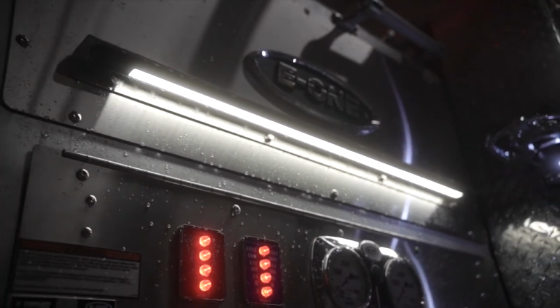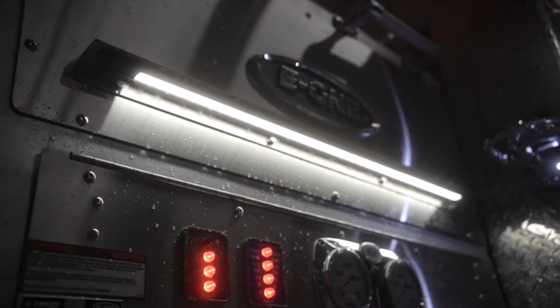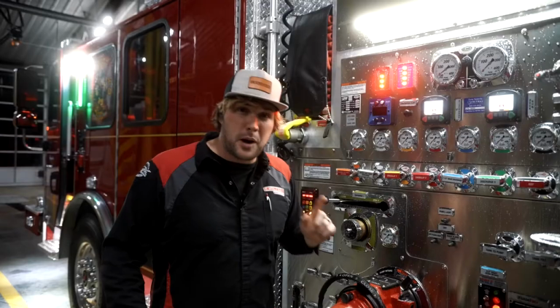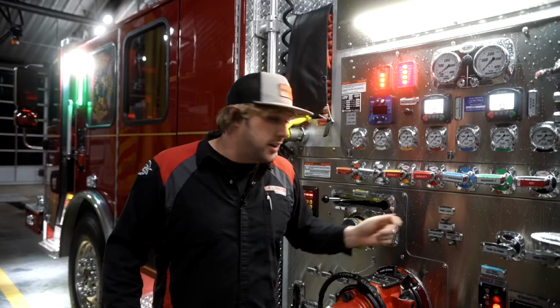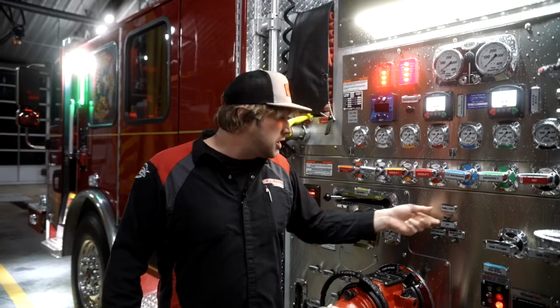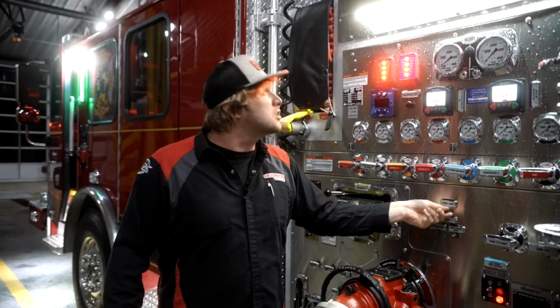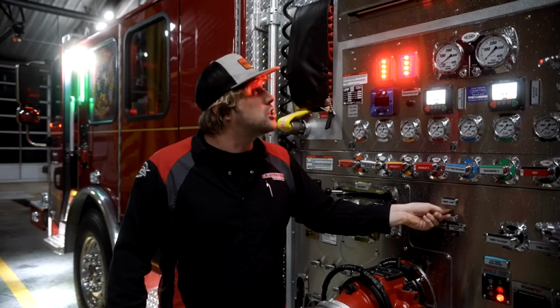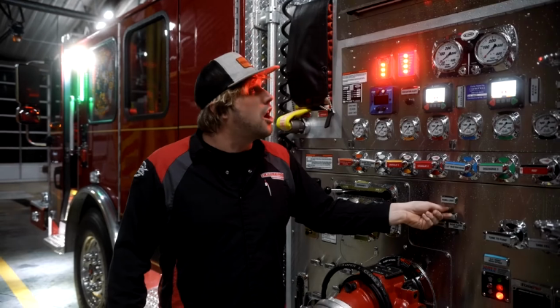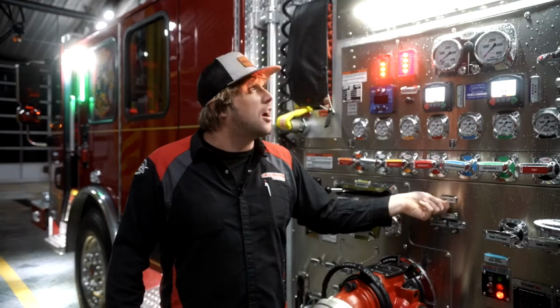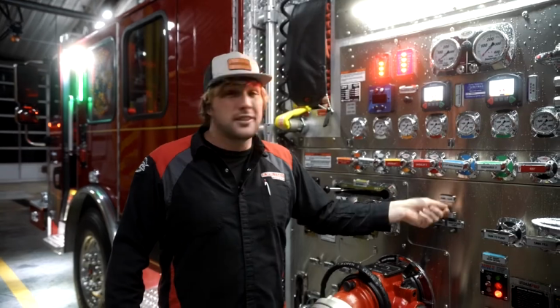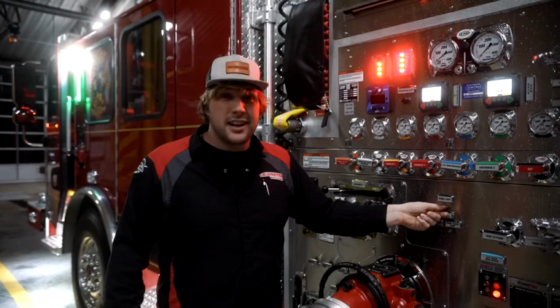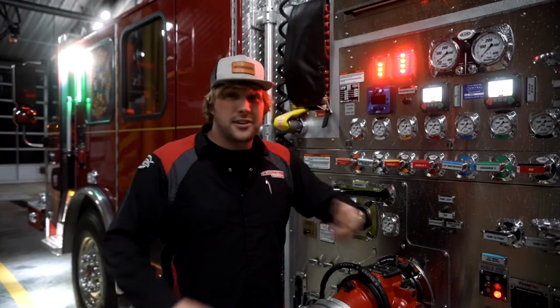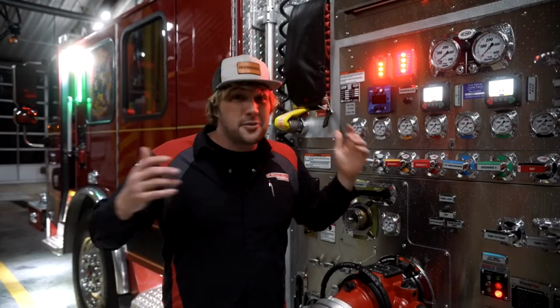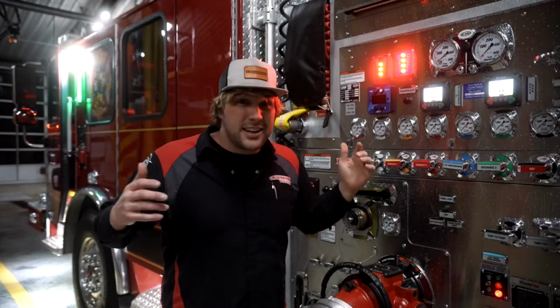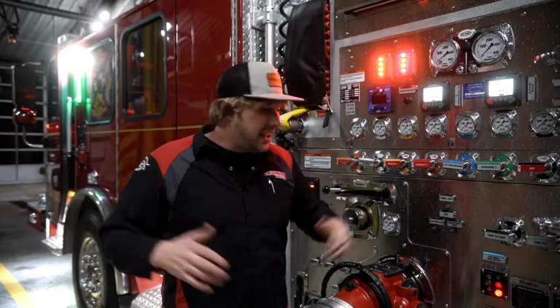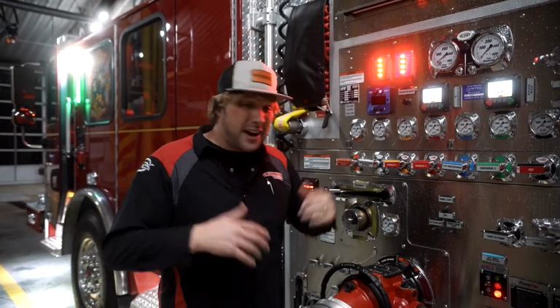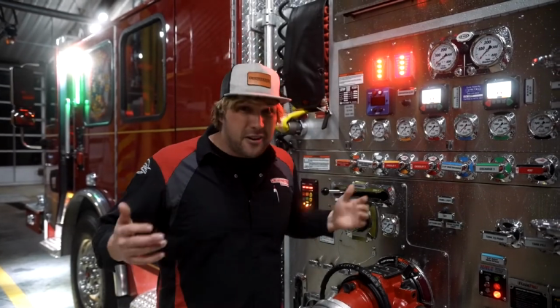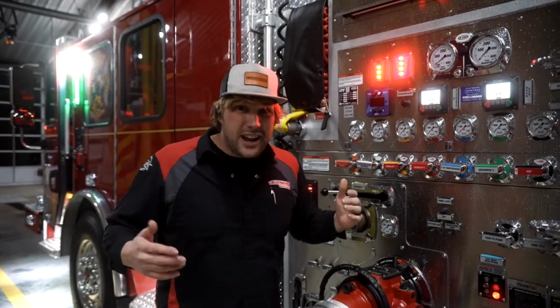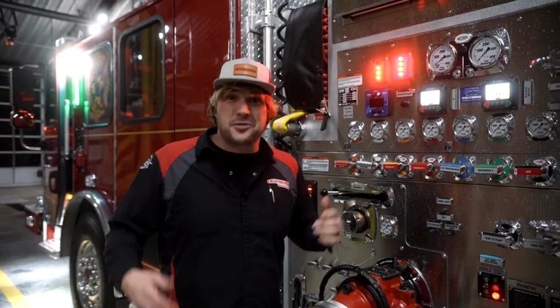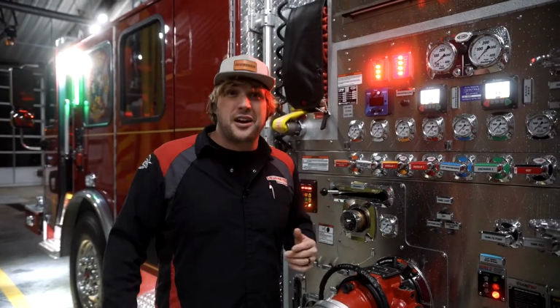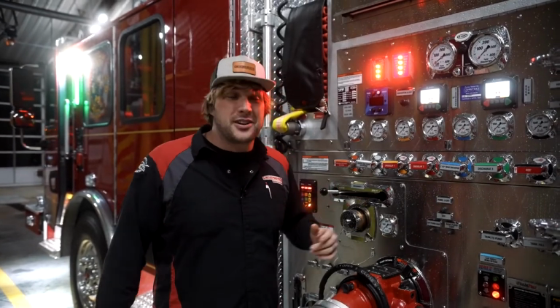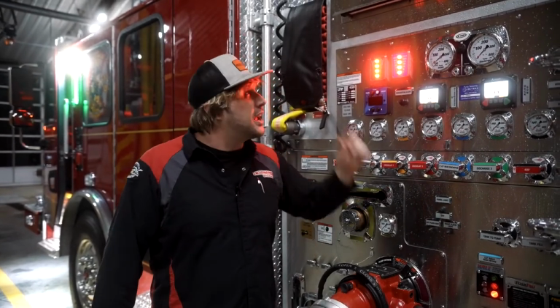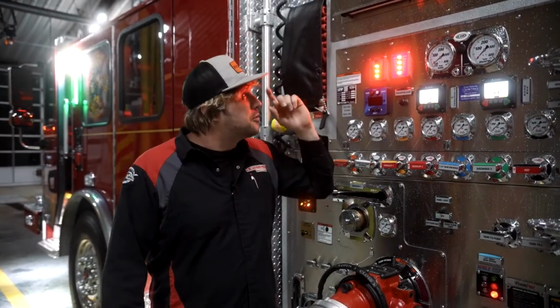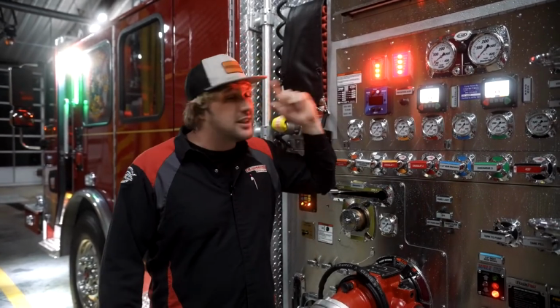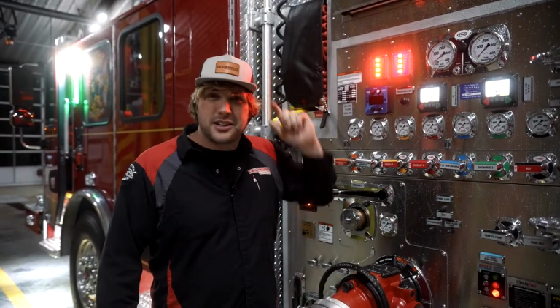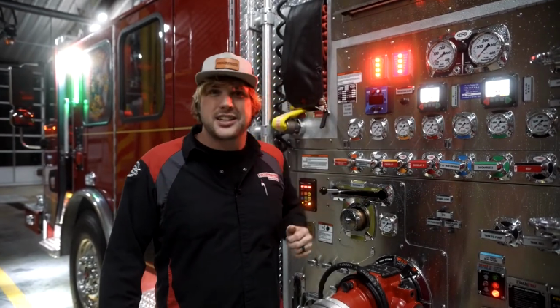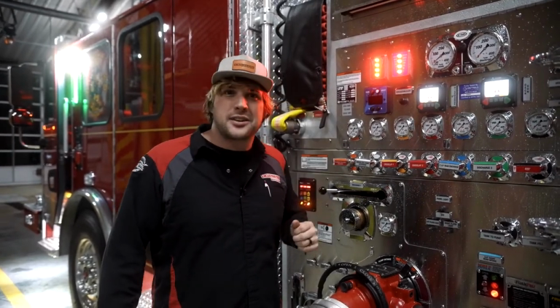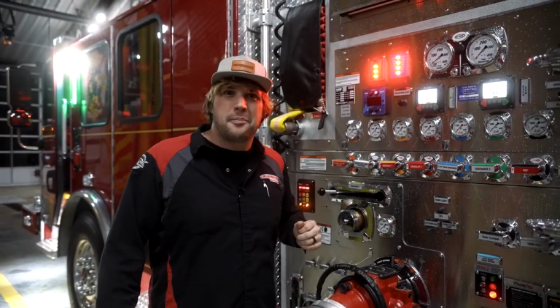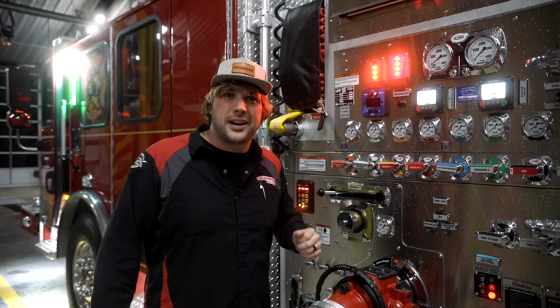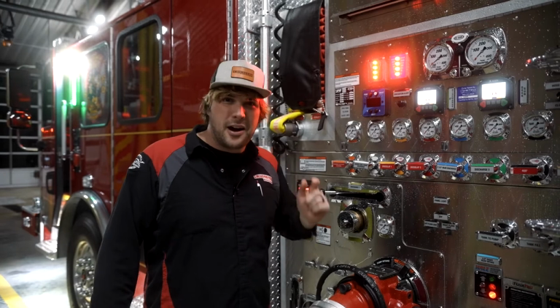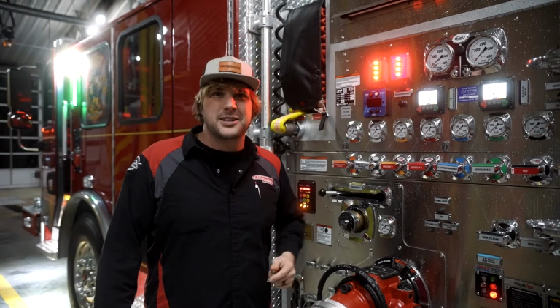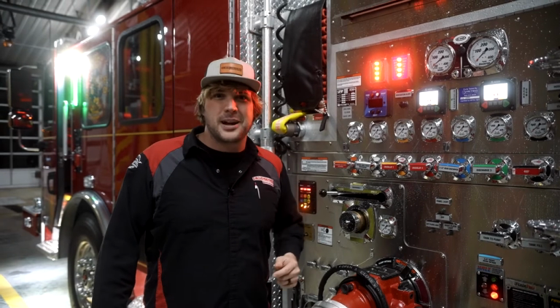The coolest part about it is you can turn the switch on and off every day of the week, every hour of the day for 25 years, and we will still guarantee that thing will operate 100% of the time.